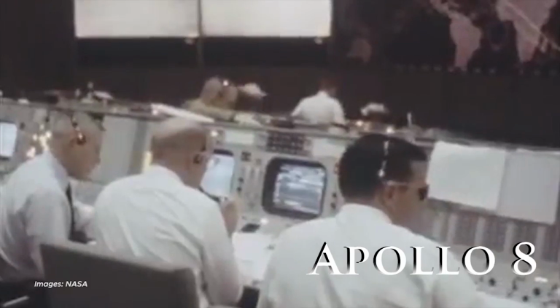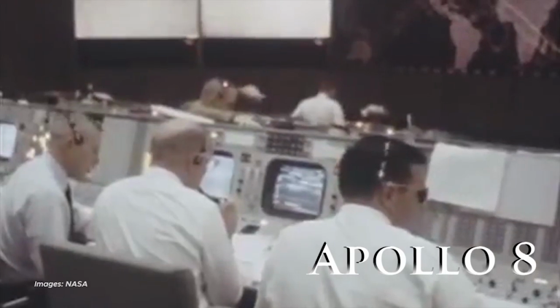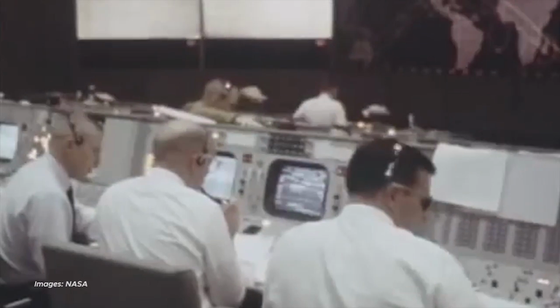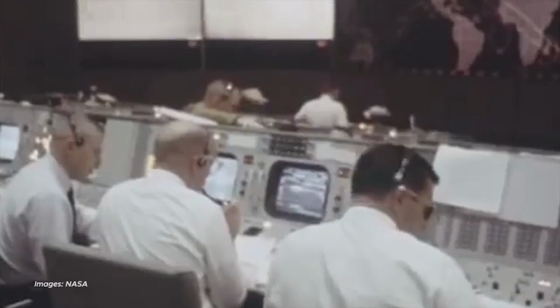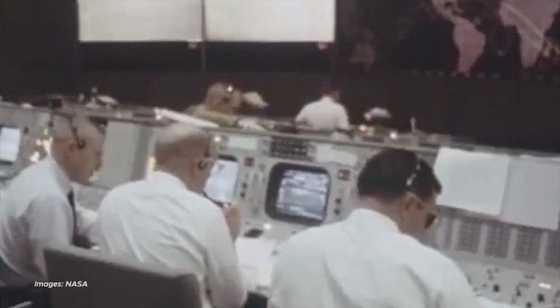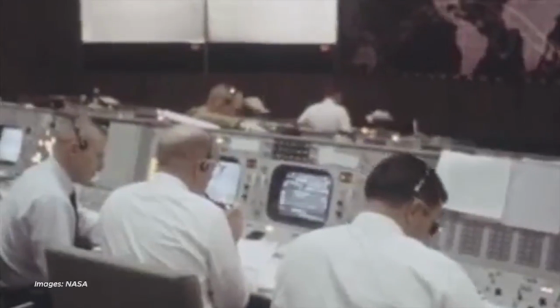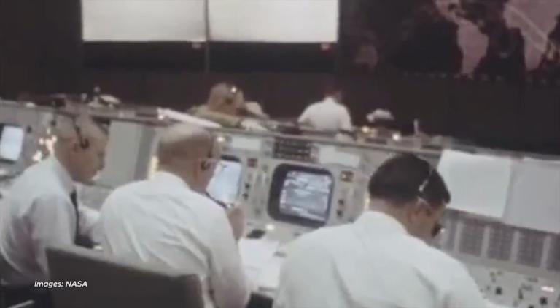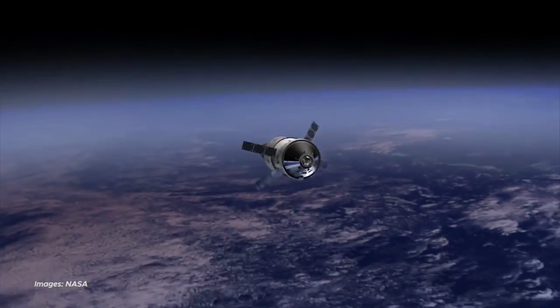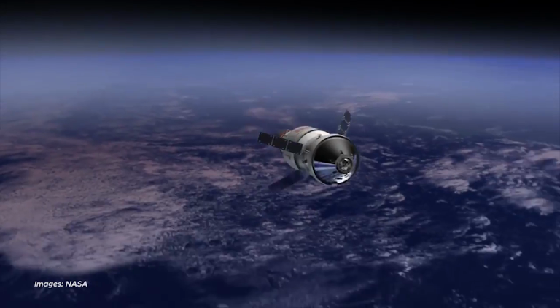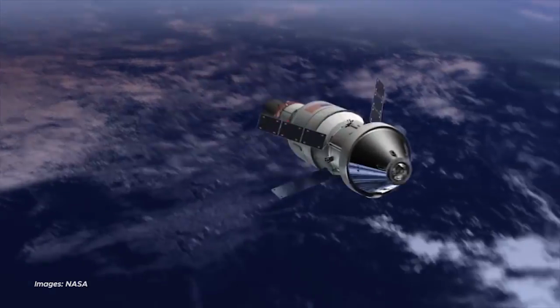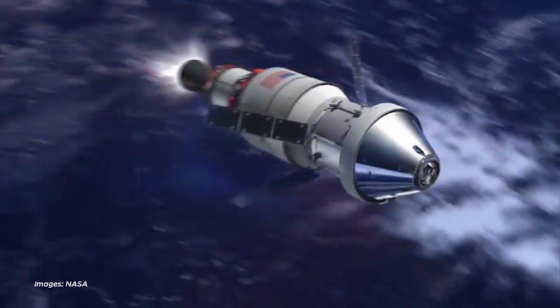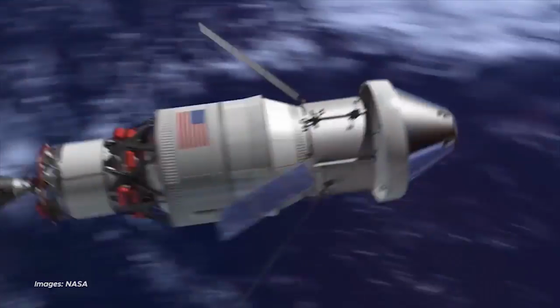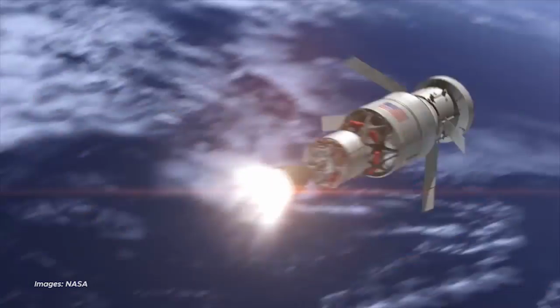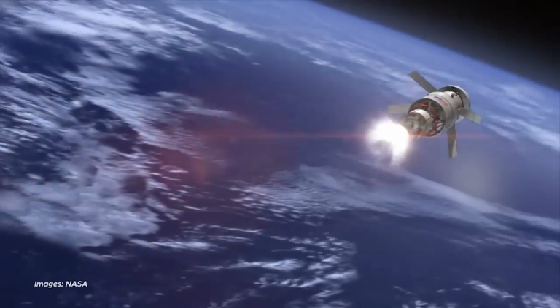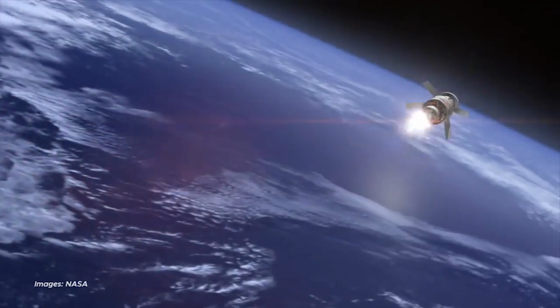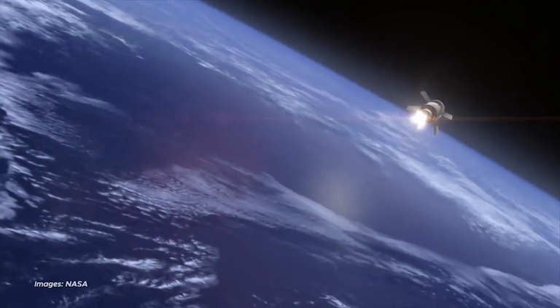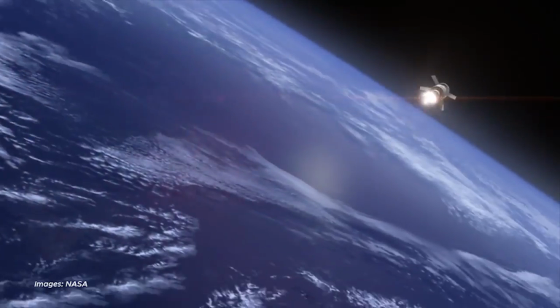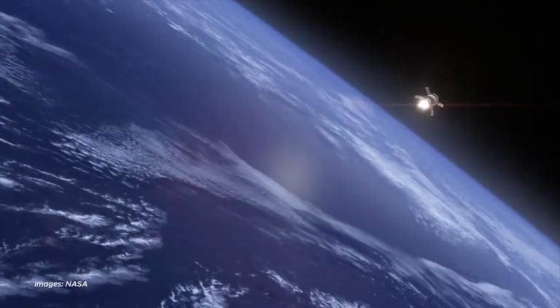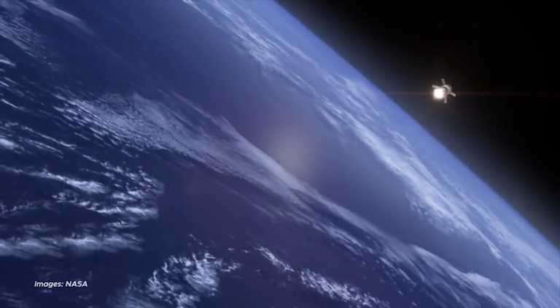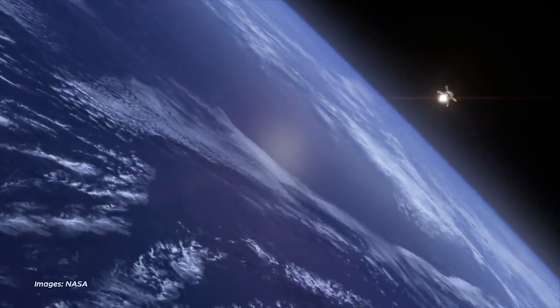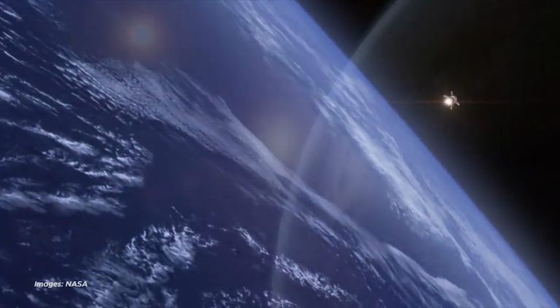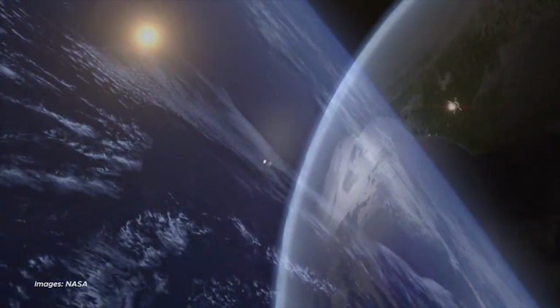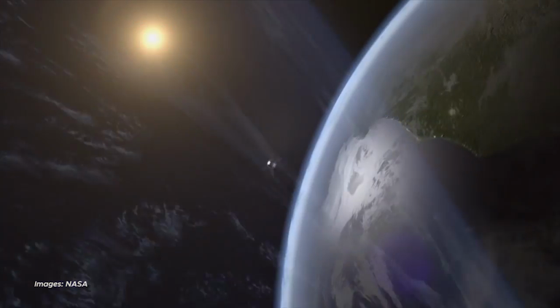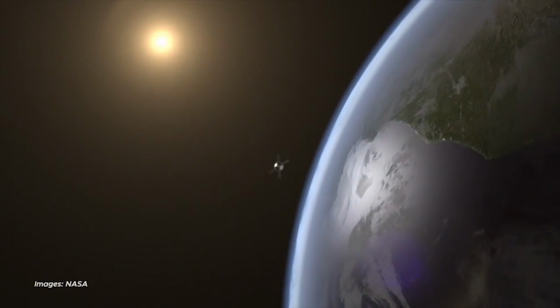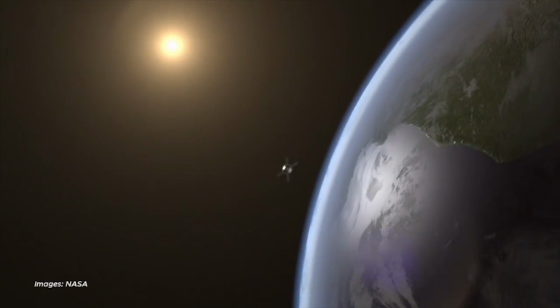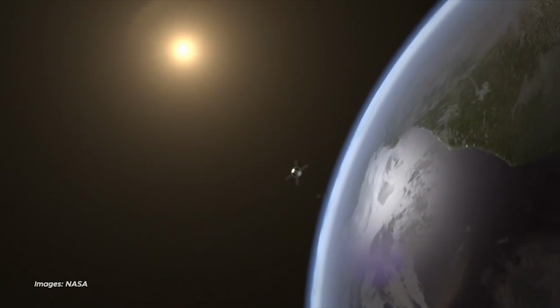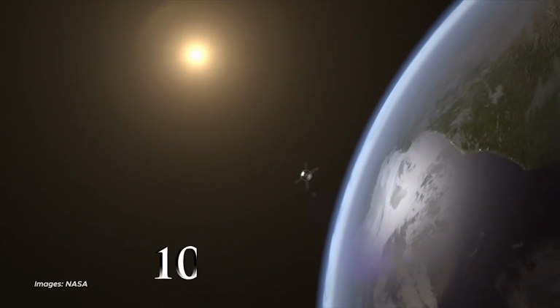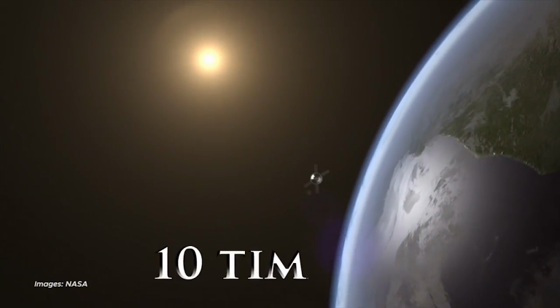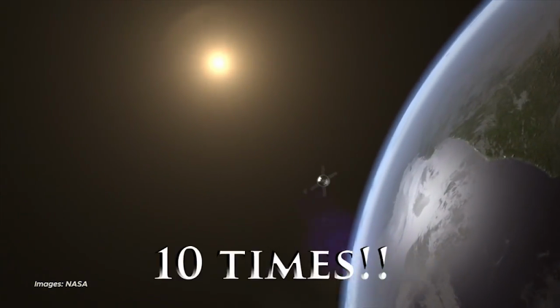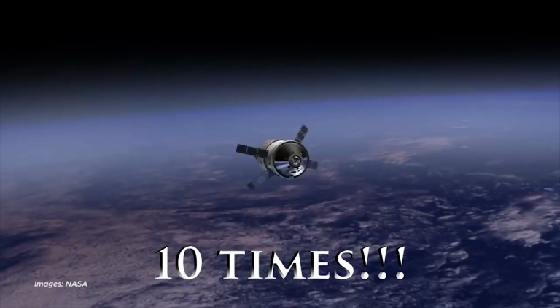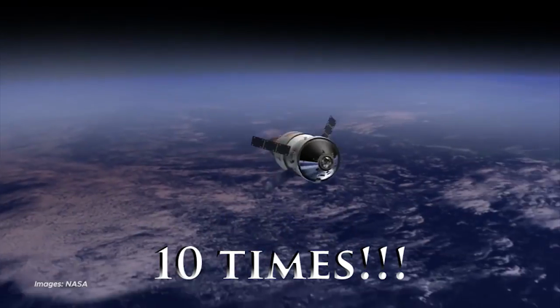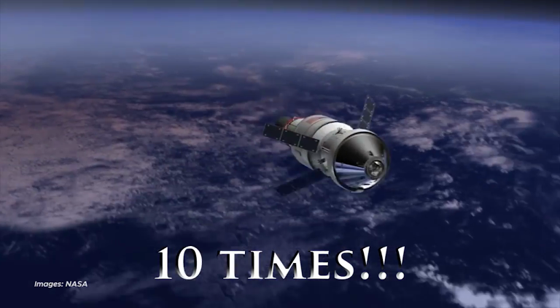They didn't get out of the spacecraft. Their ship circled the moon ten times.